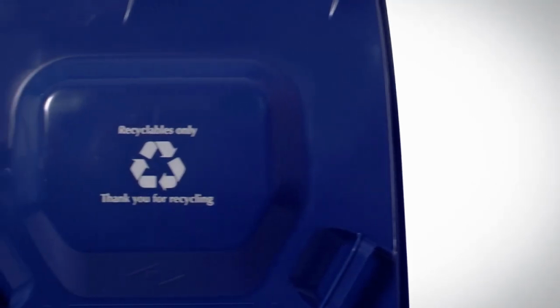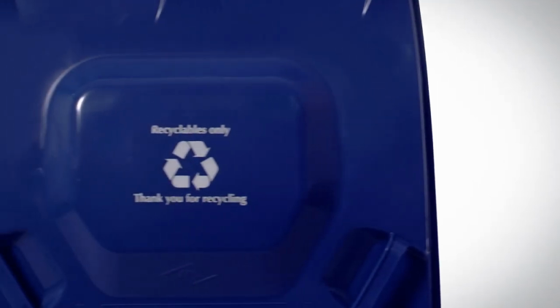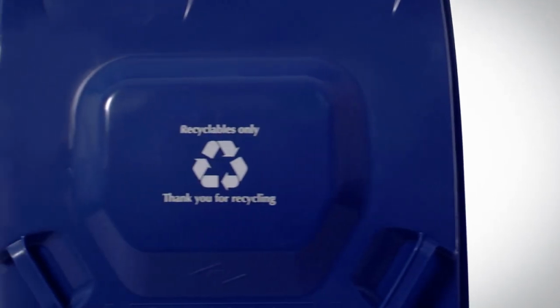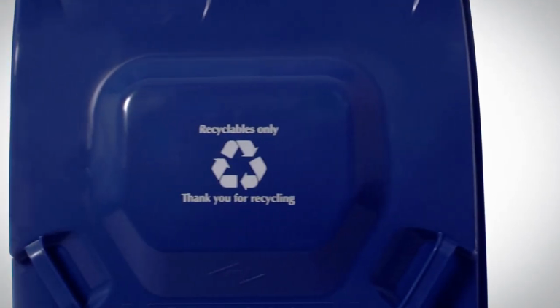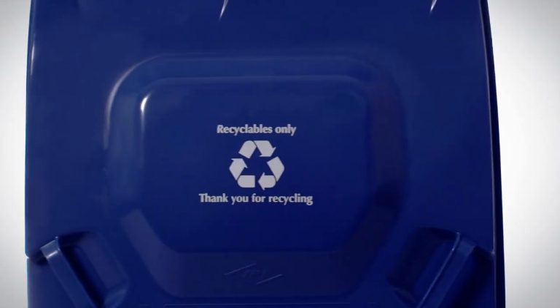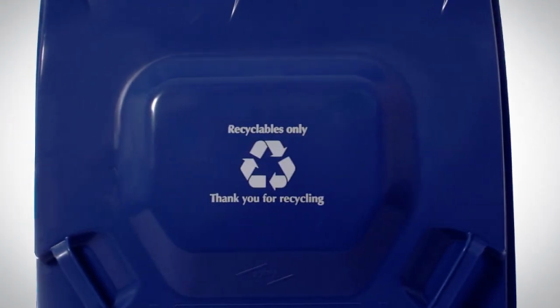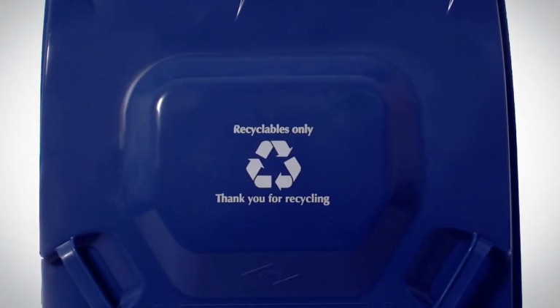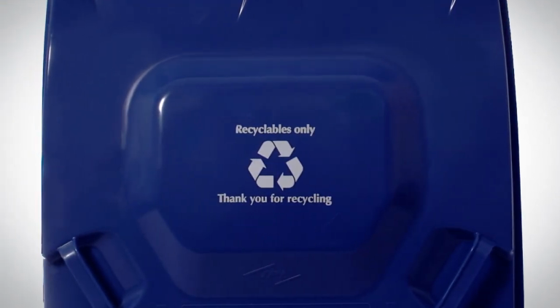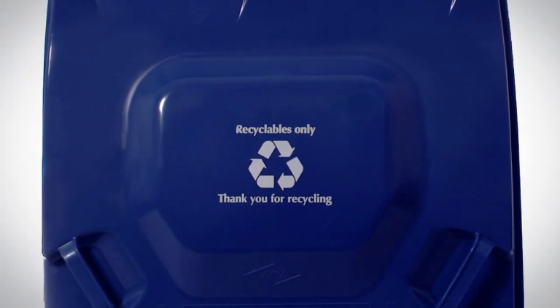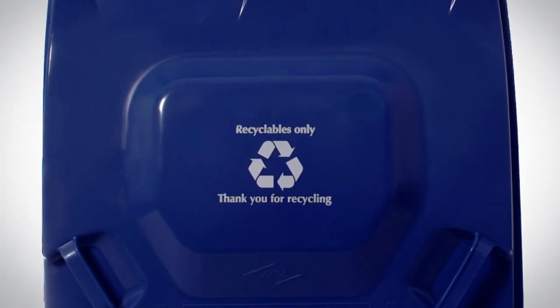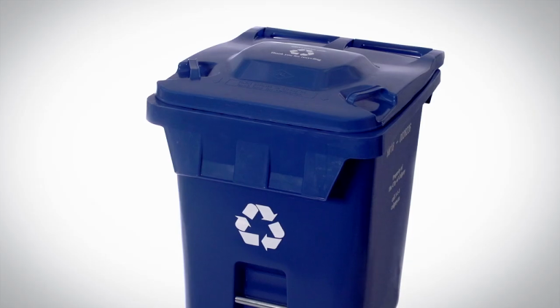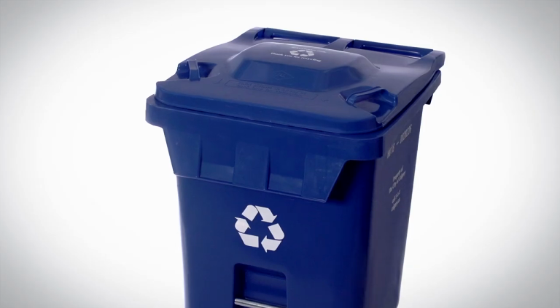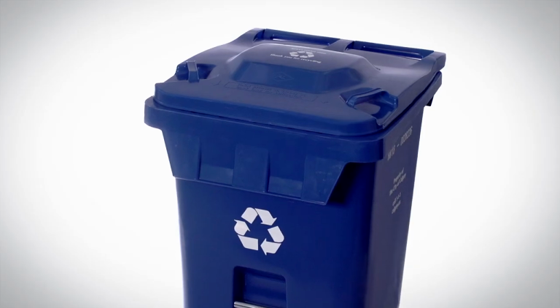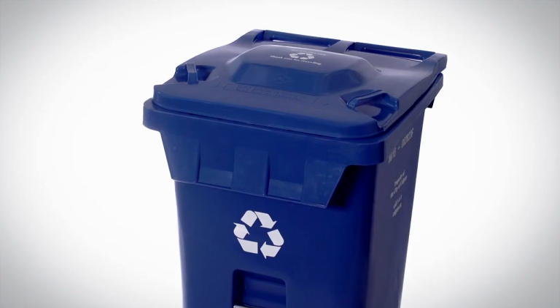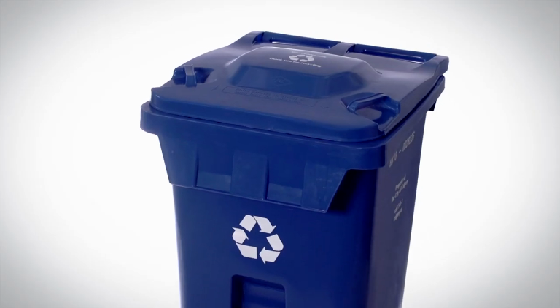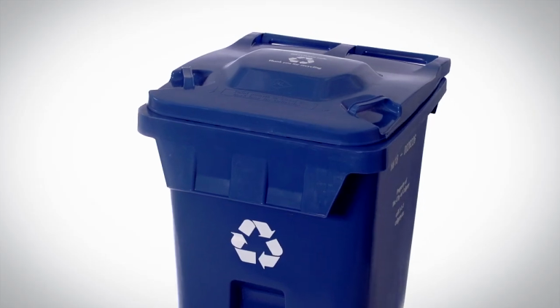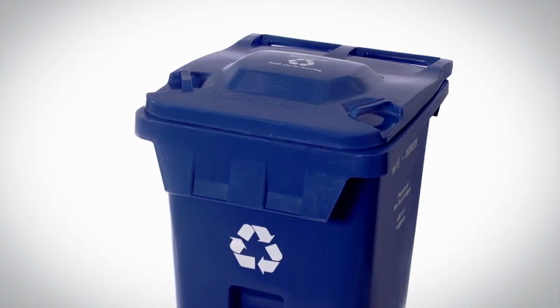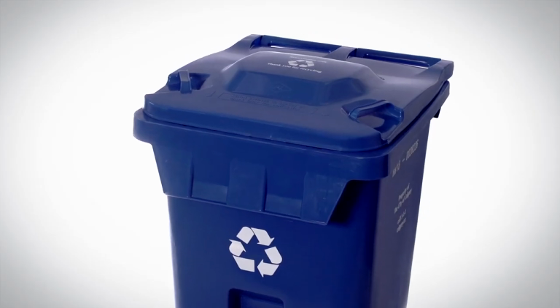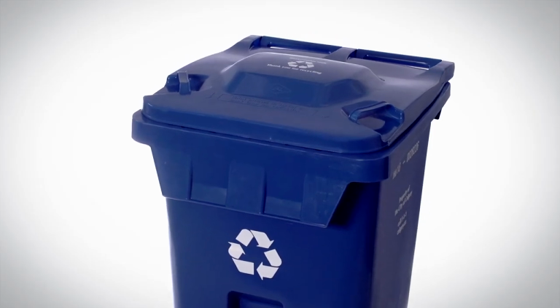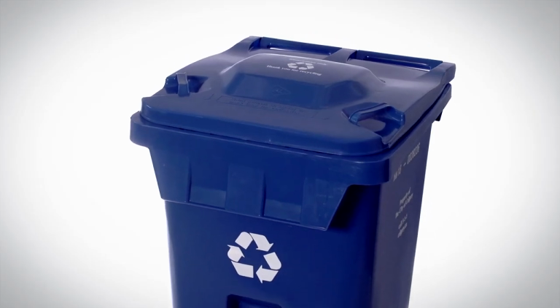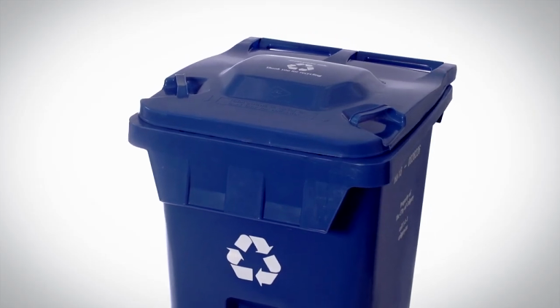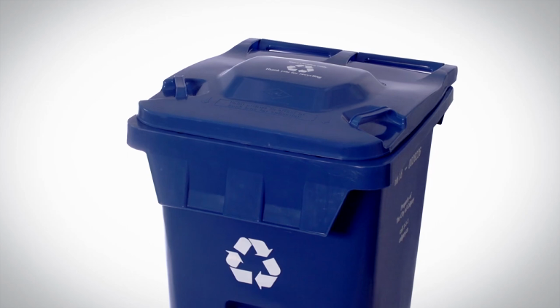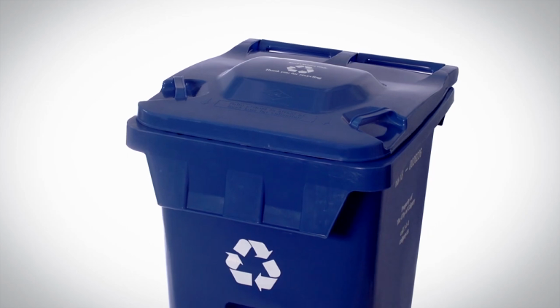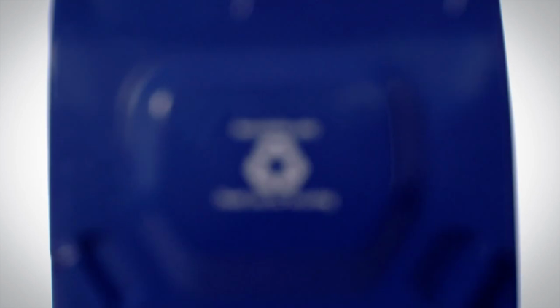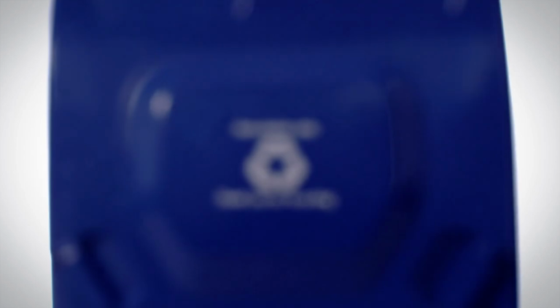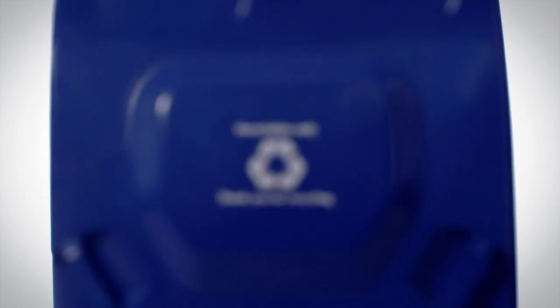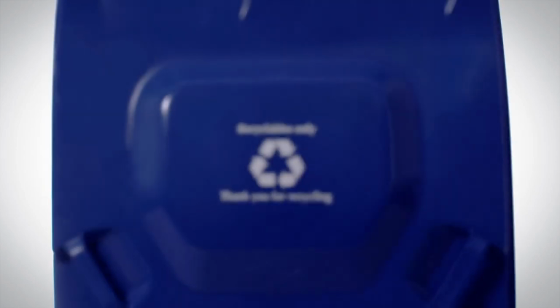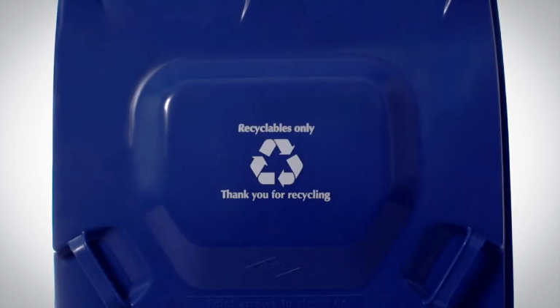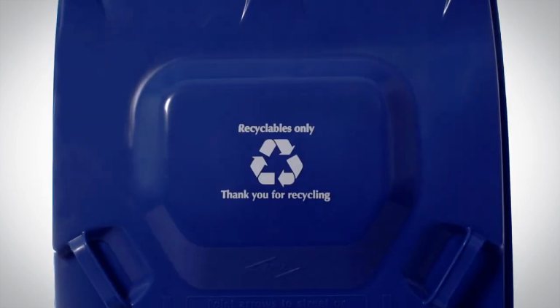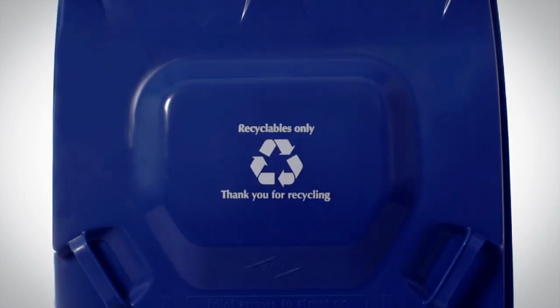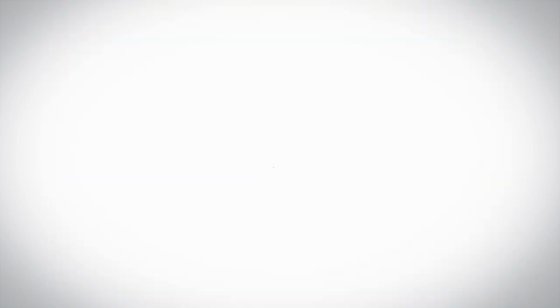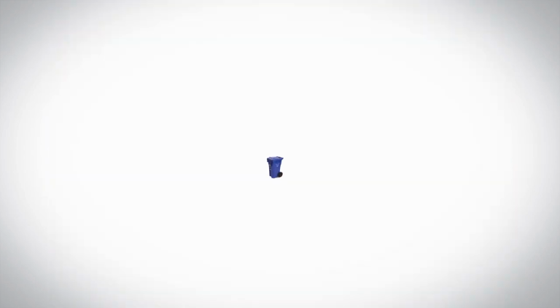Hey Calgary, let's recycle right! Your blue cart is for paper, cardboard, and household packaging.